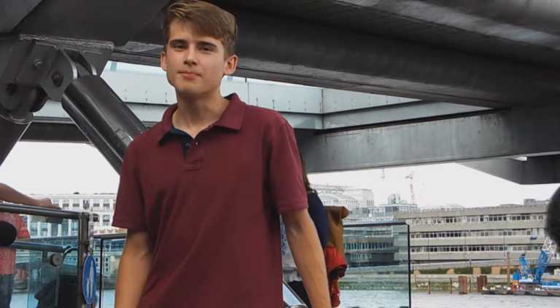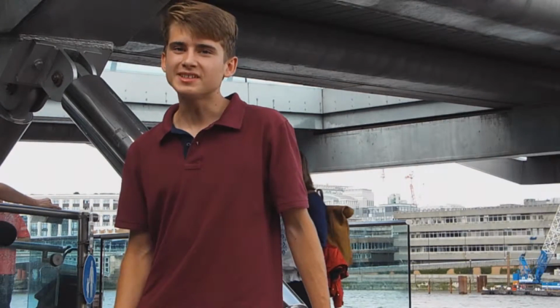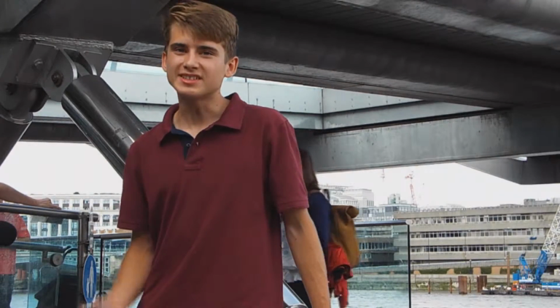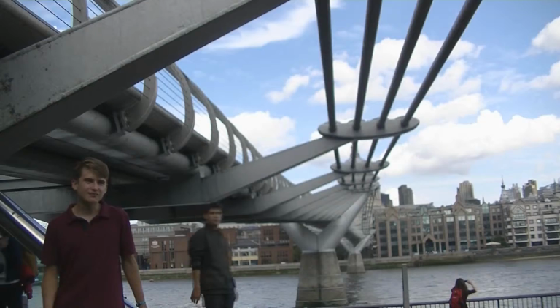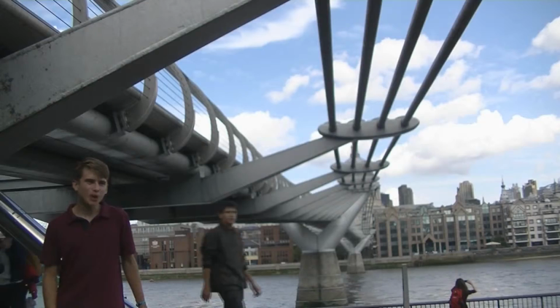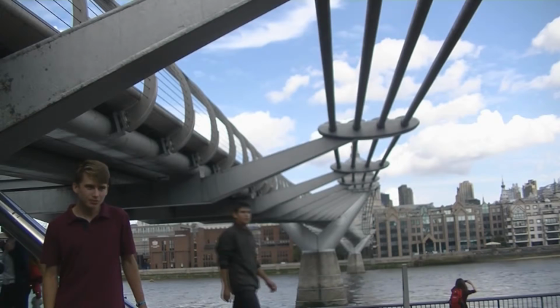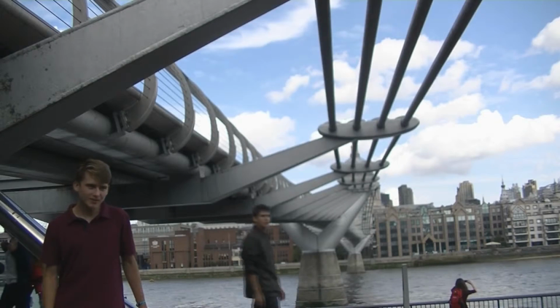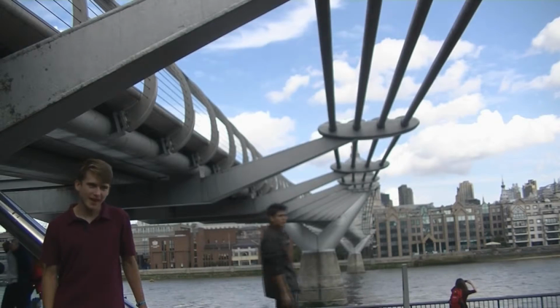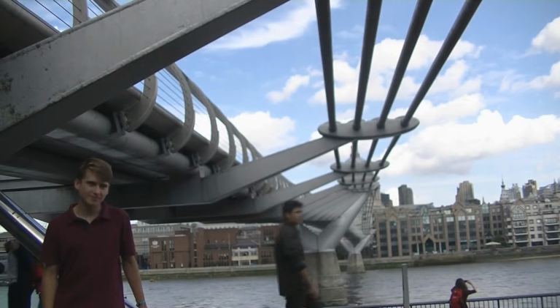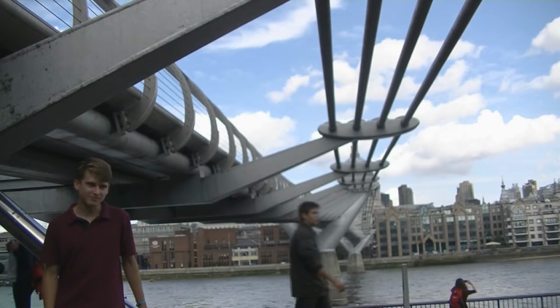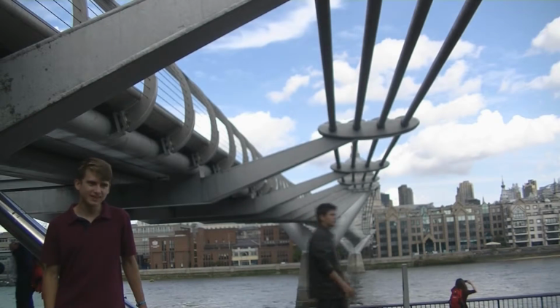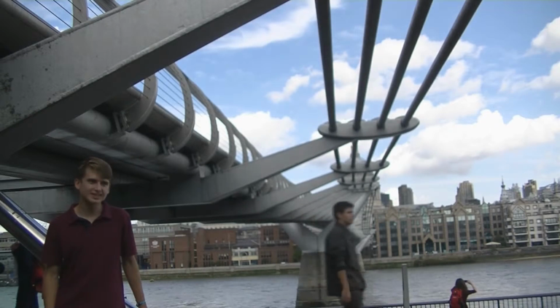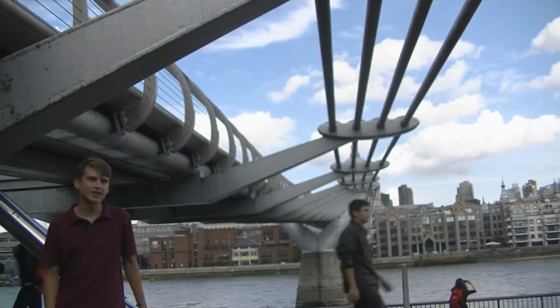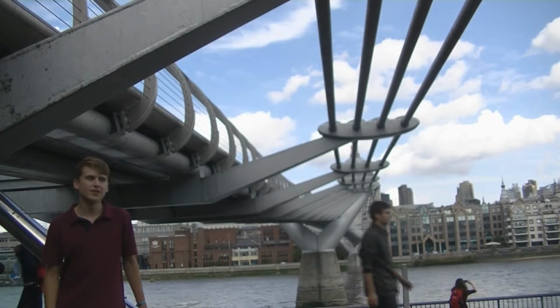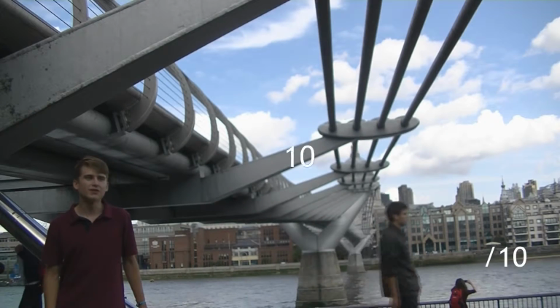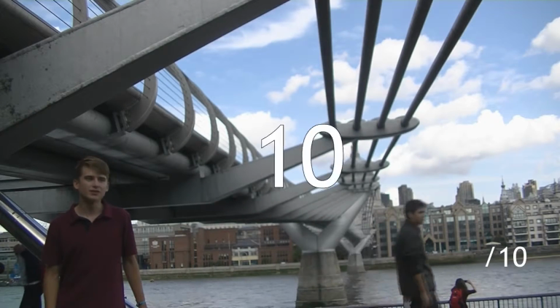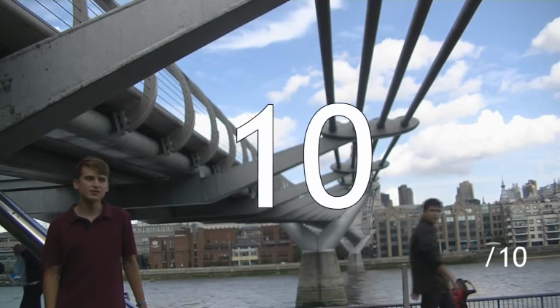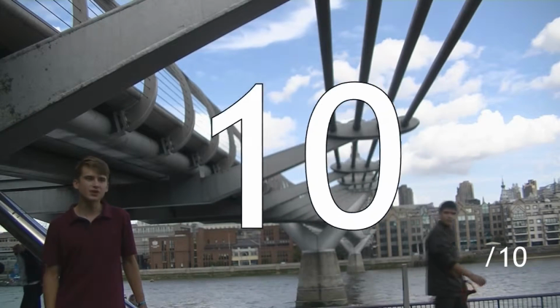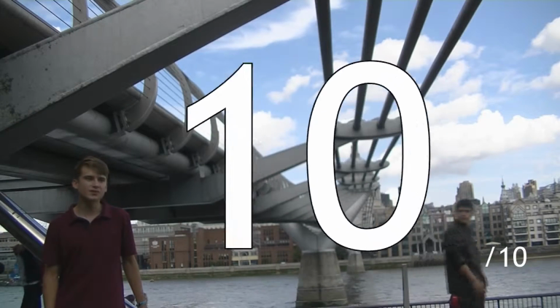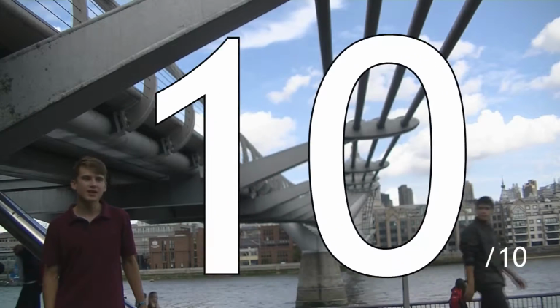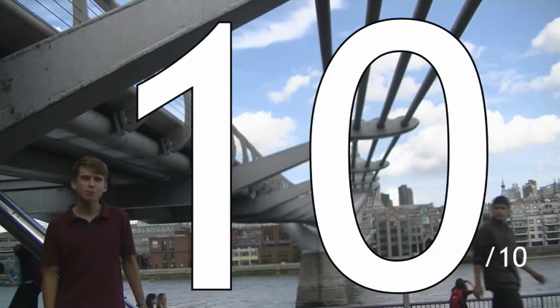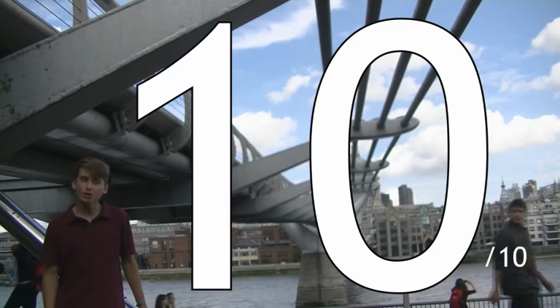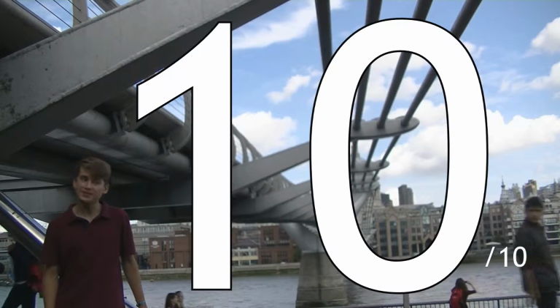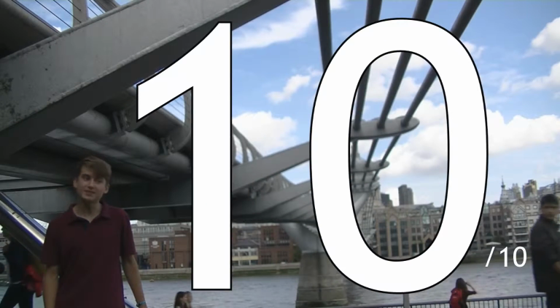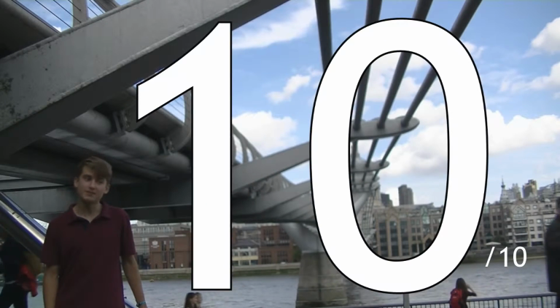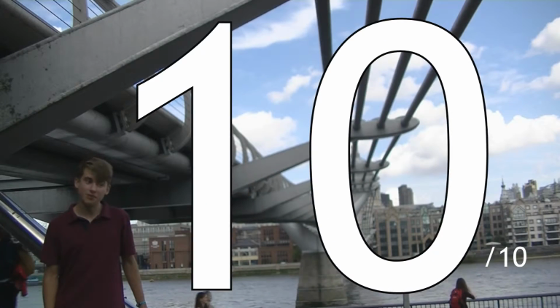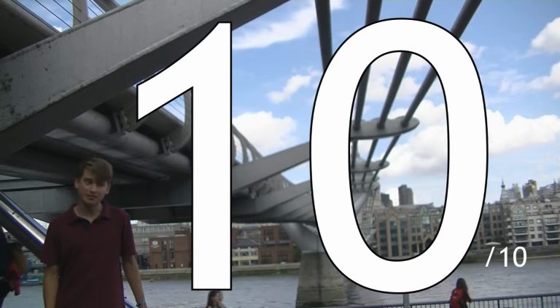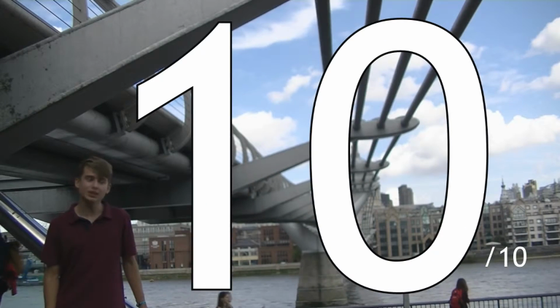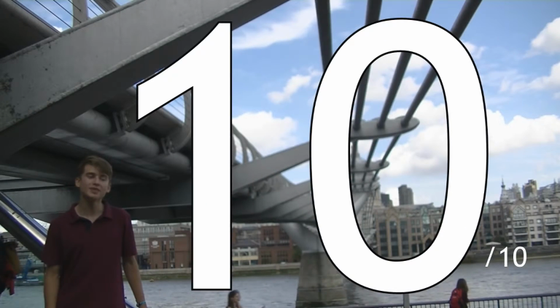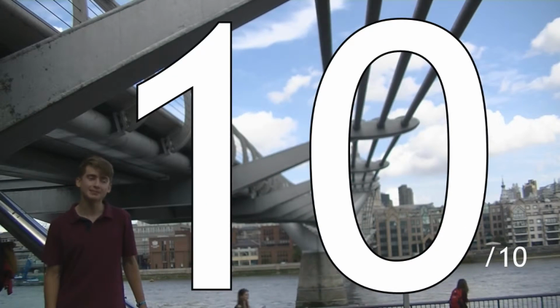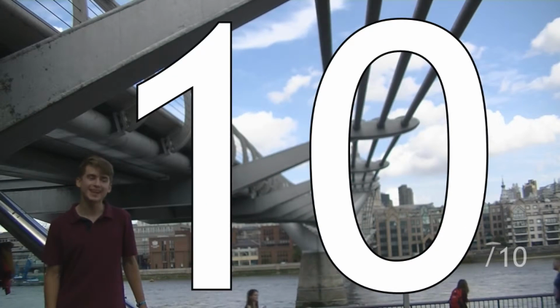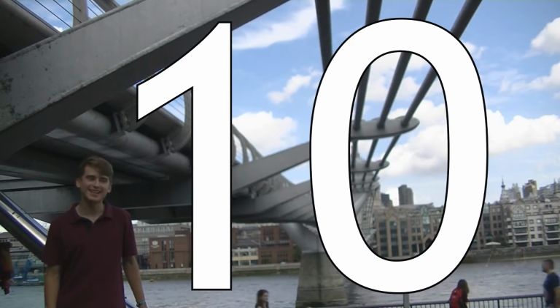The bridge has achieved worldwide fame, and rightly so, for you would struggle to find a more significant footbridge on this planet.